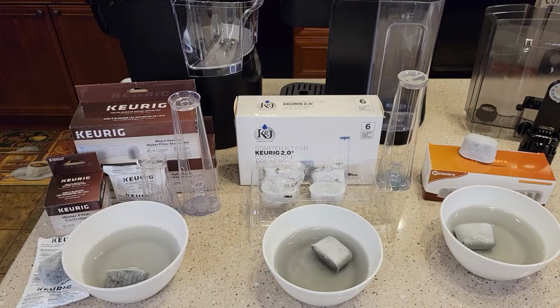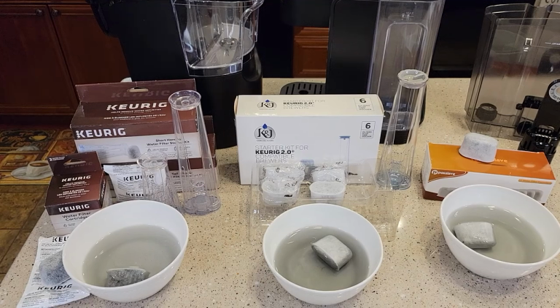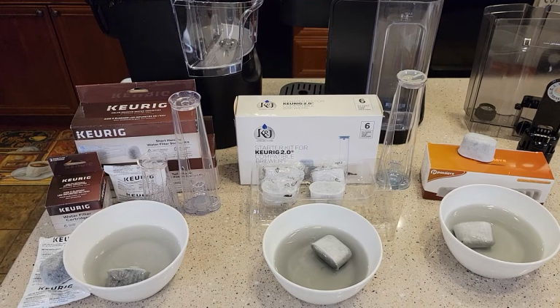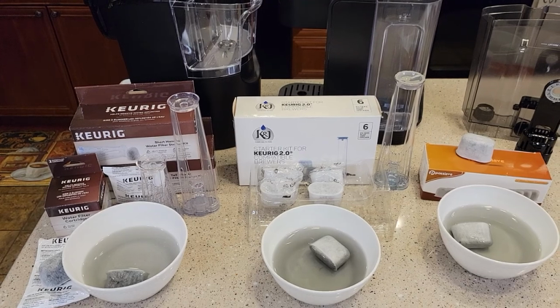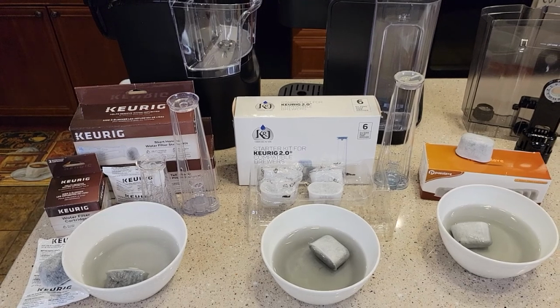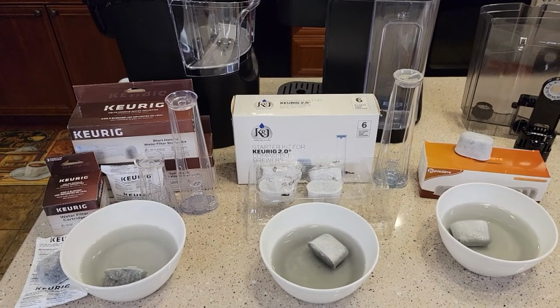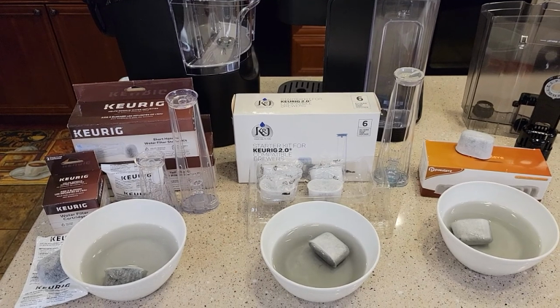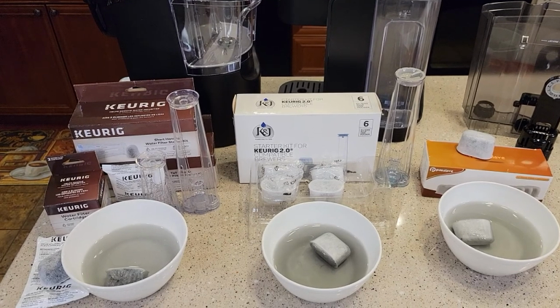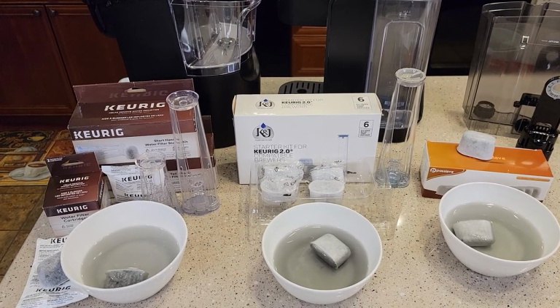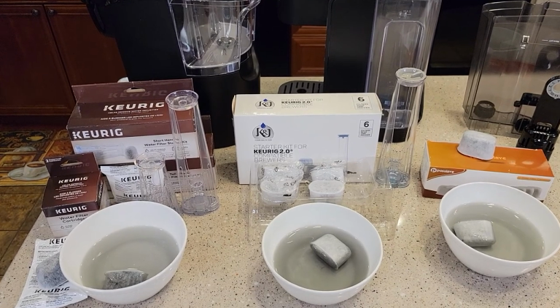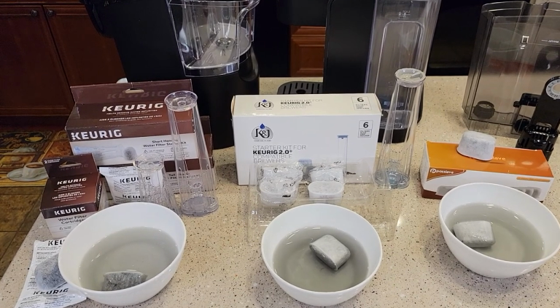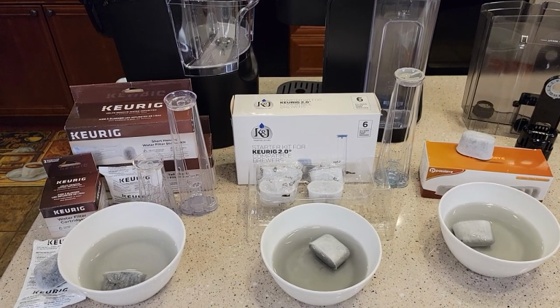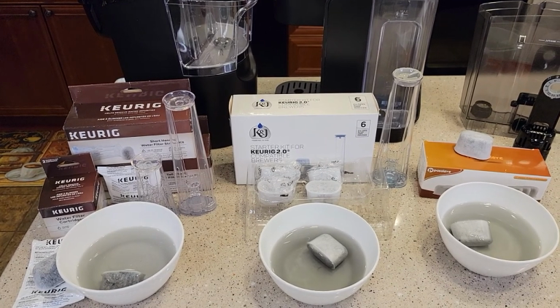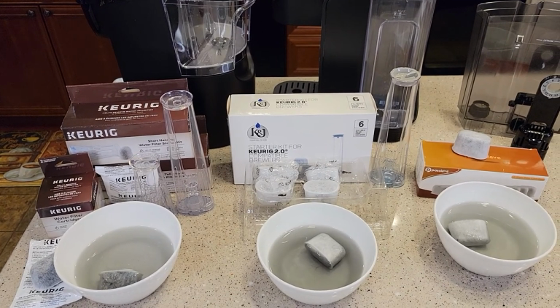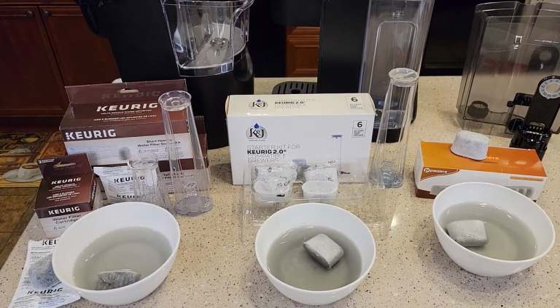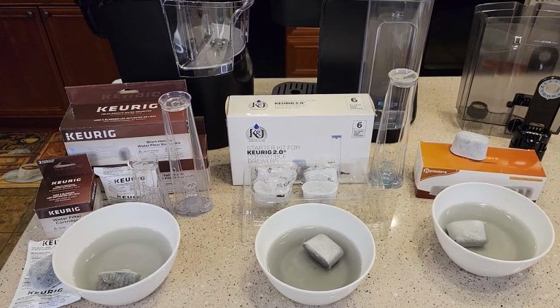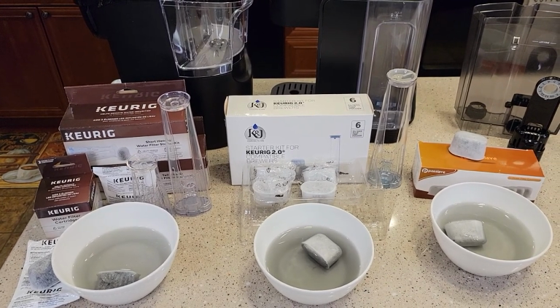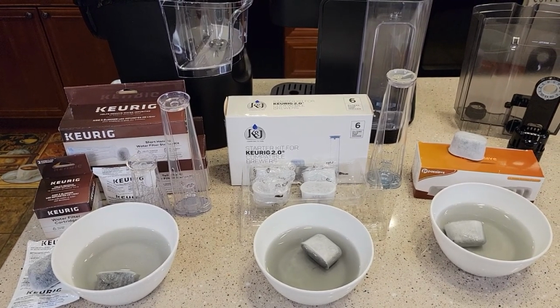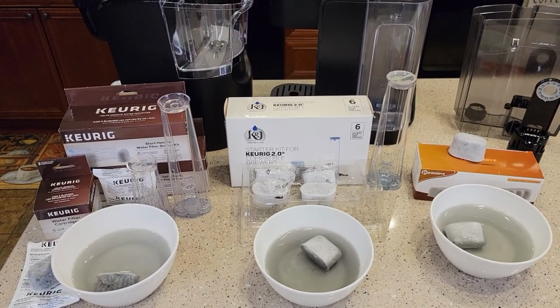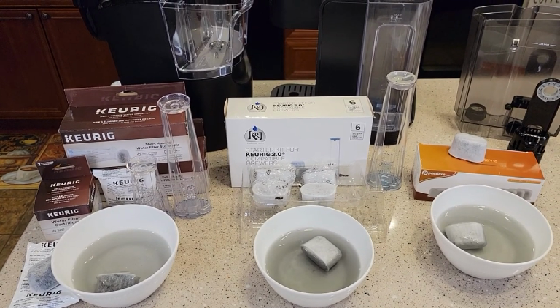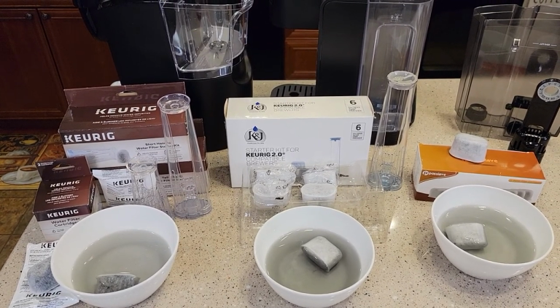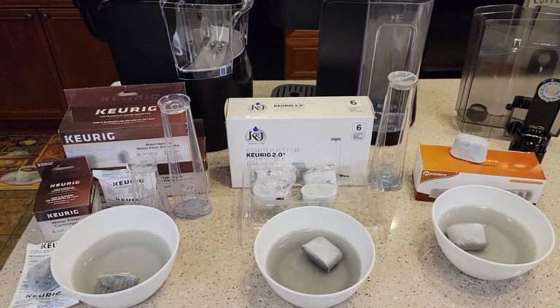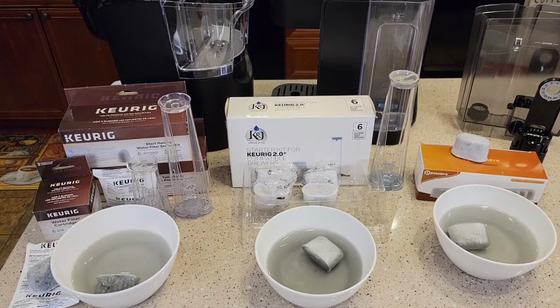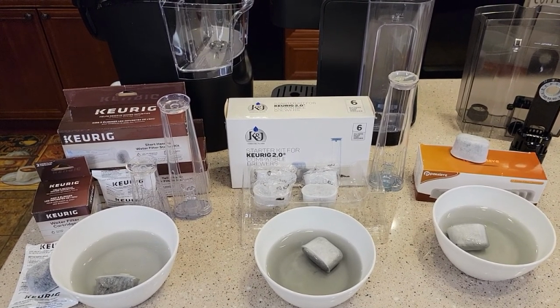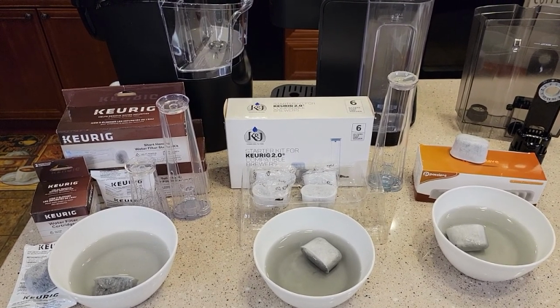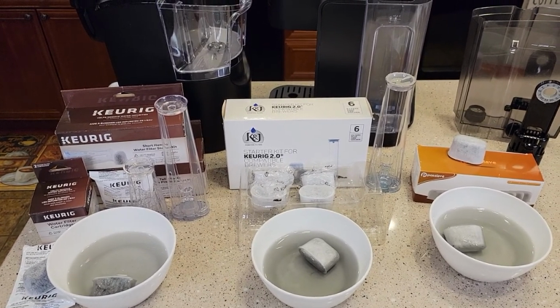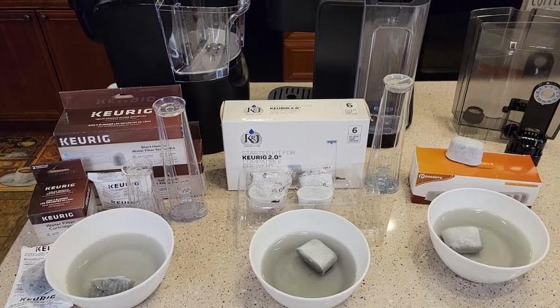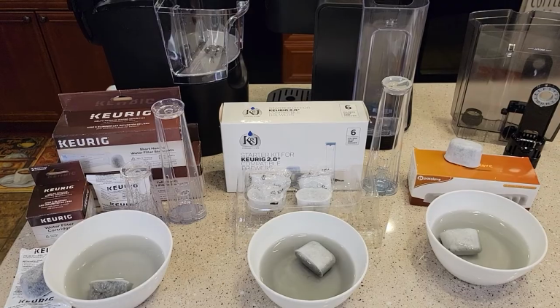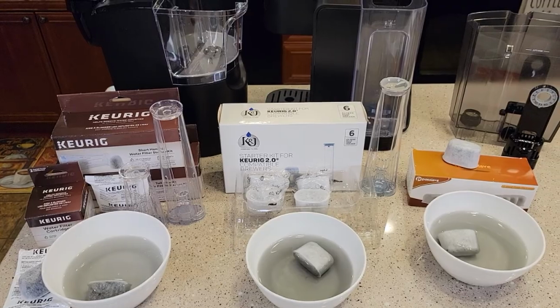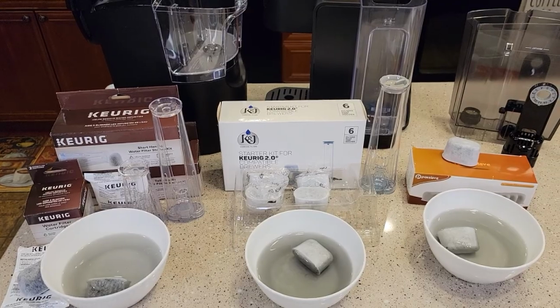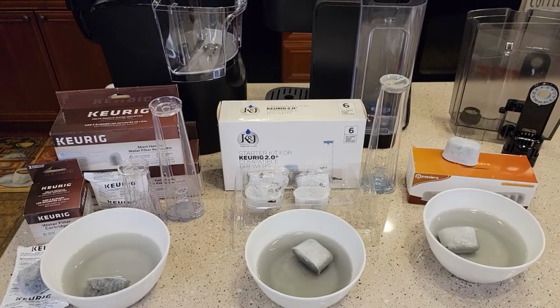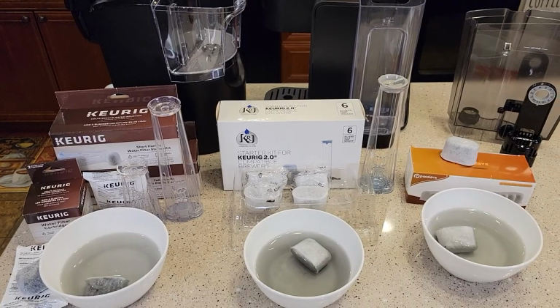Hello everyone, this is Just a Dad. Today I'm going to compare water filters for Keurig machines.